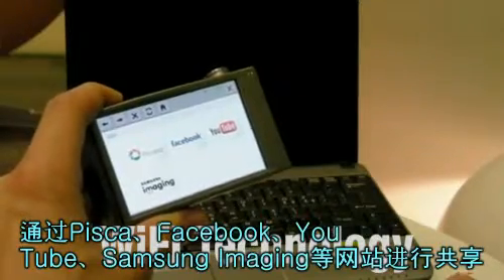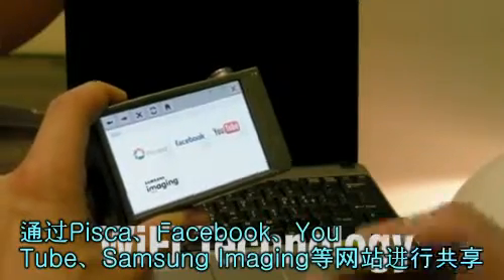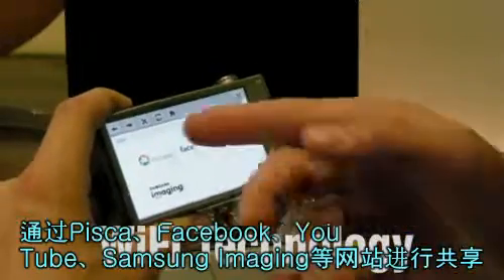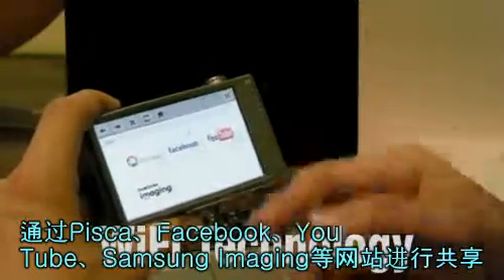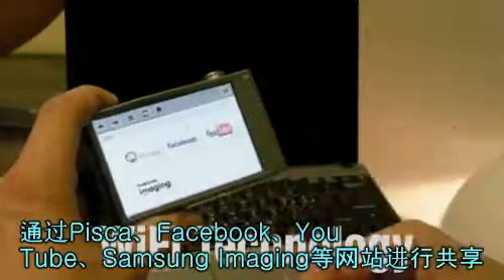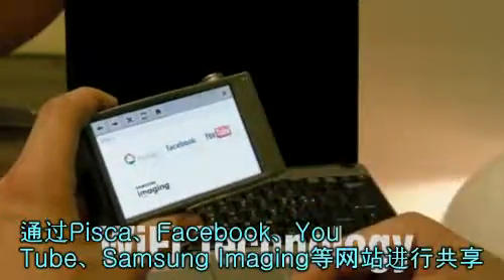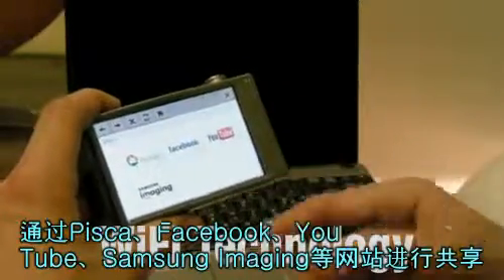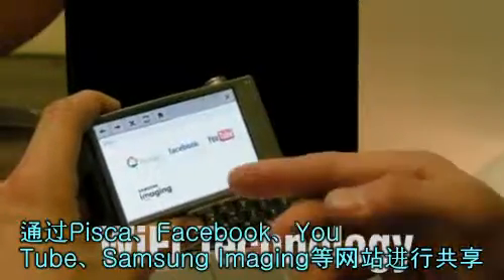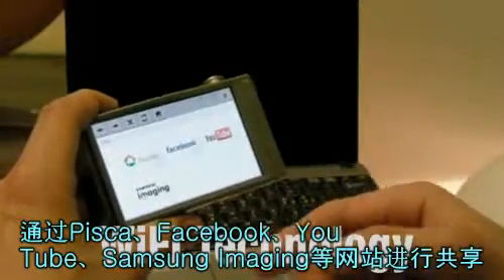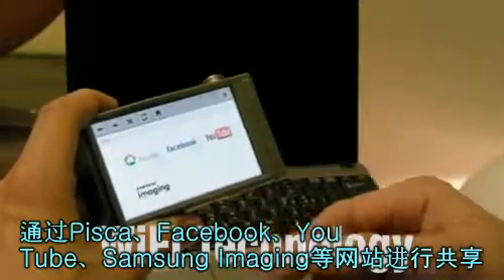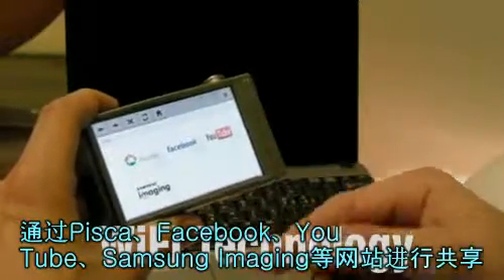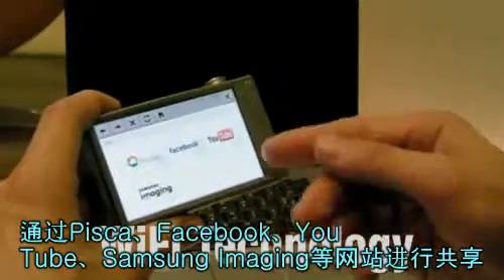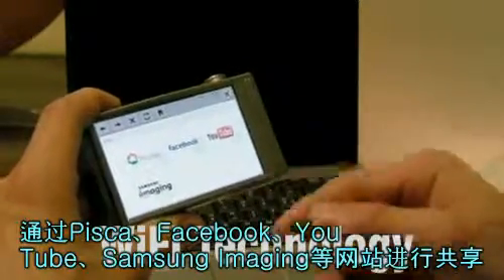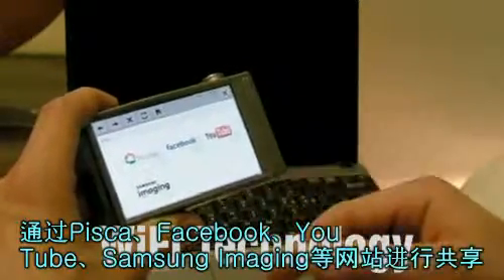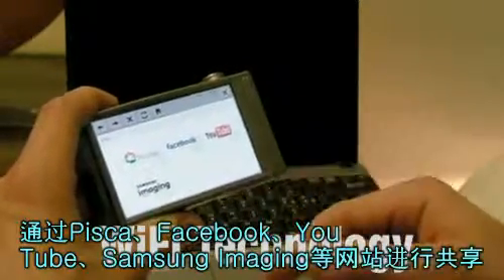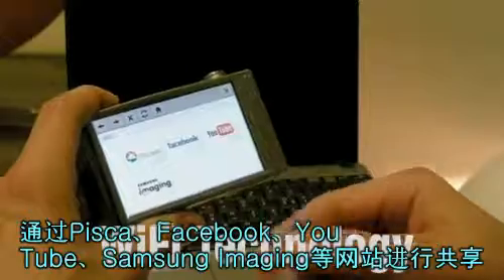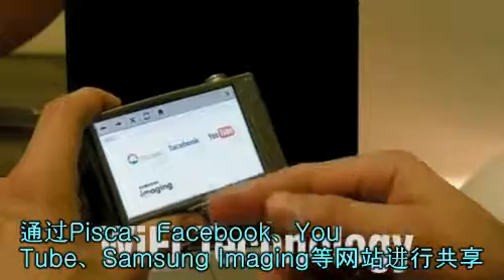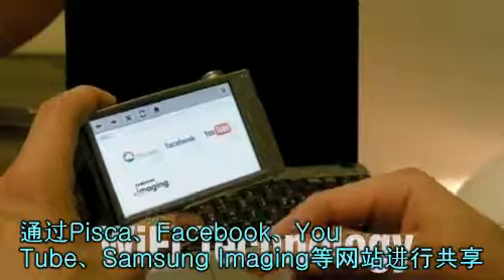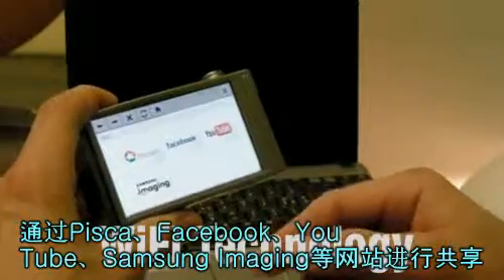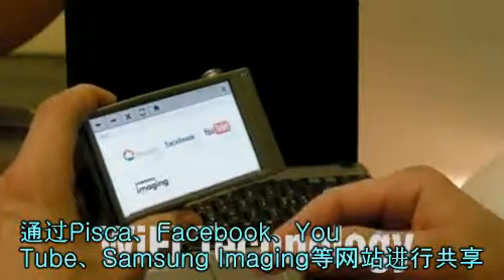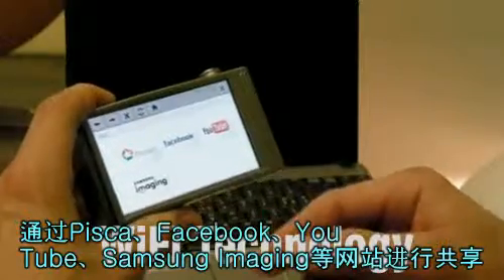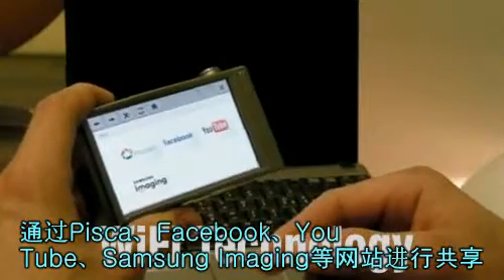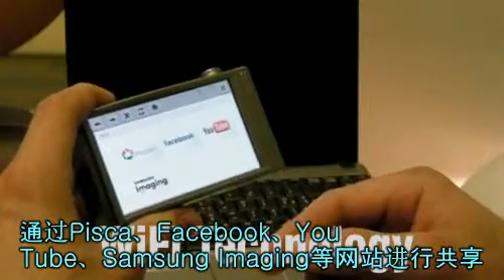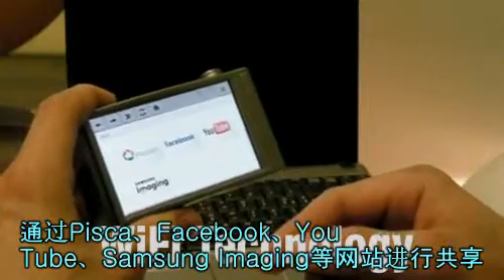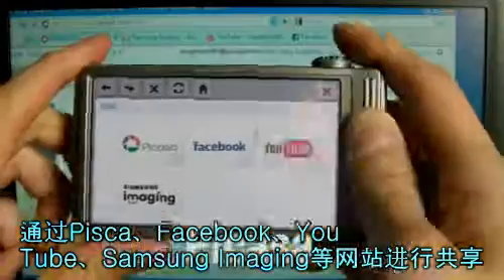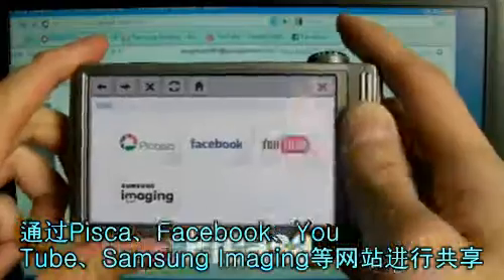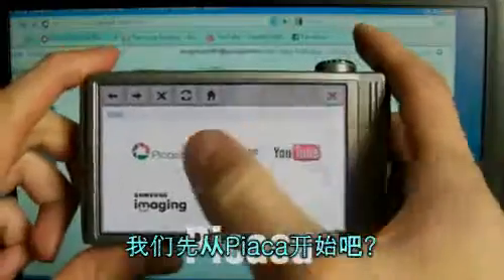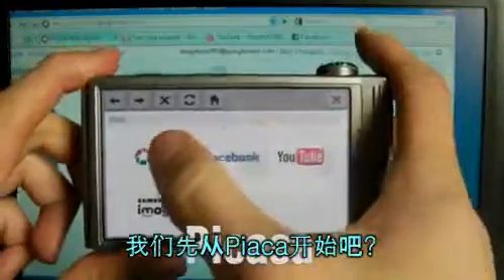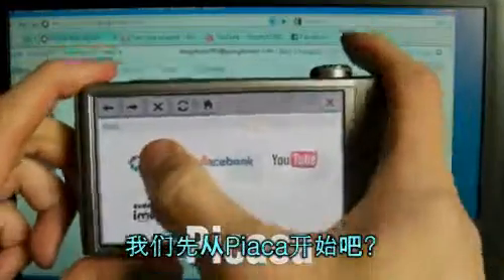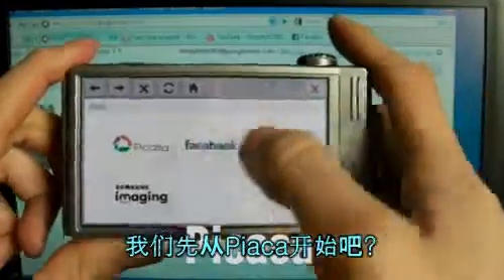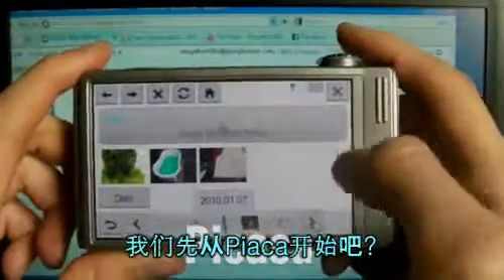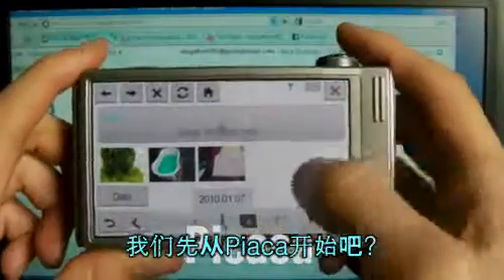Such as Picasa, Facebook, YouTube, or Samsung Imaging.com. Why don't we start with Picasa?